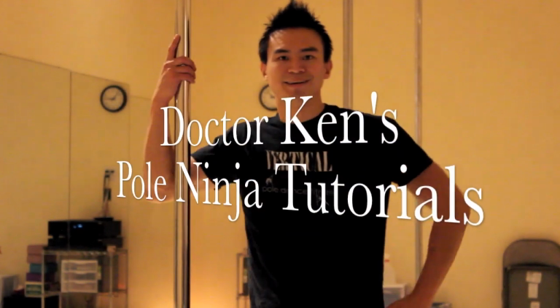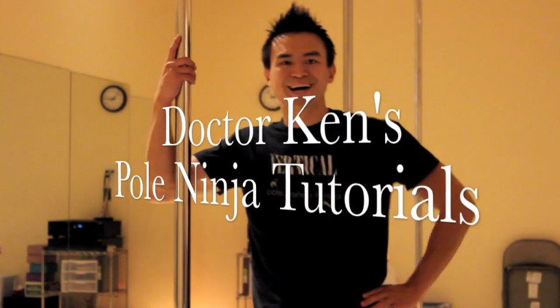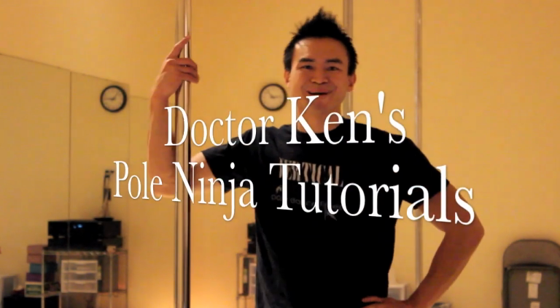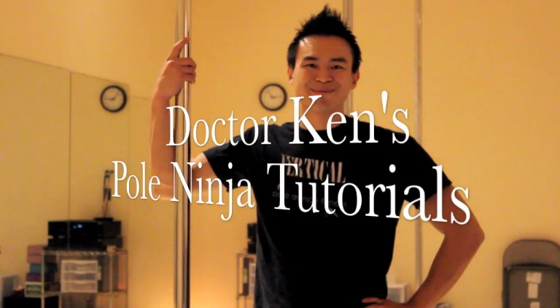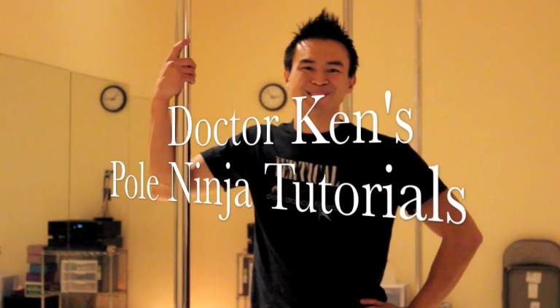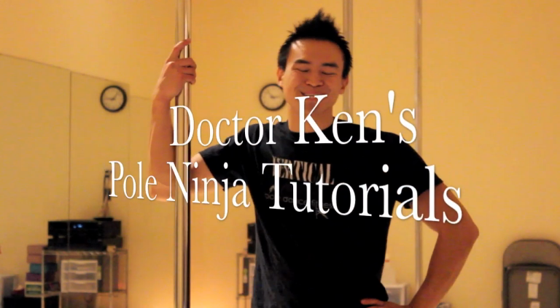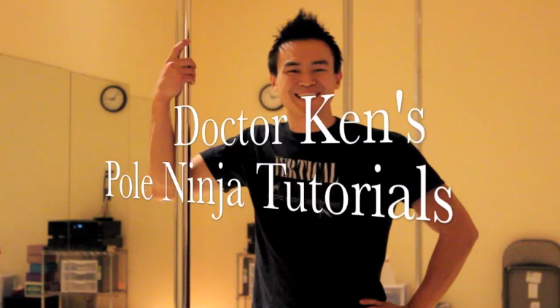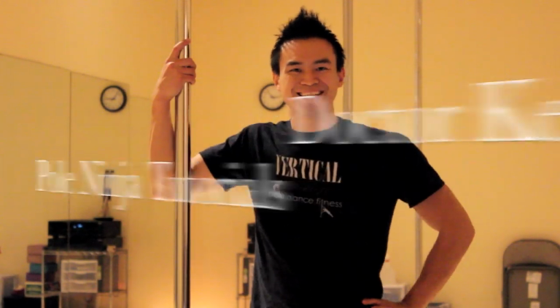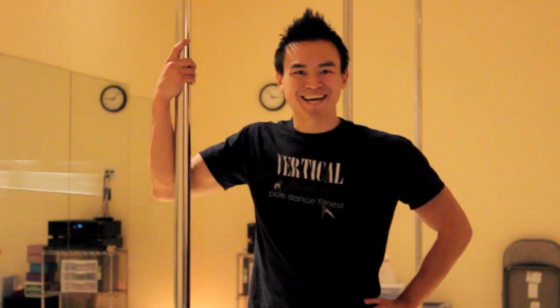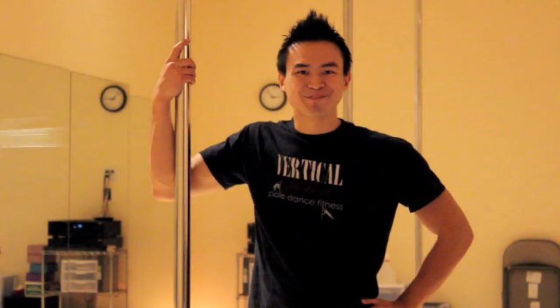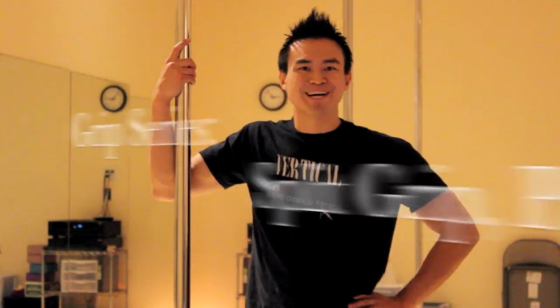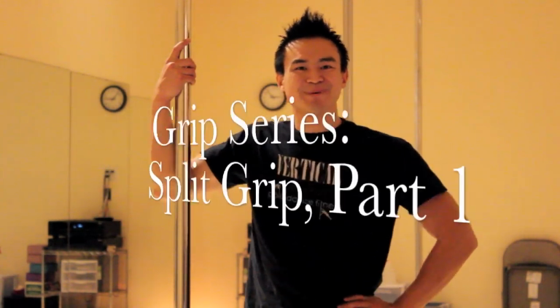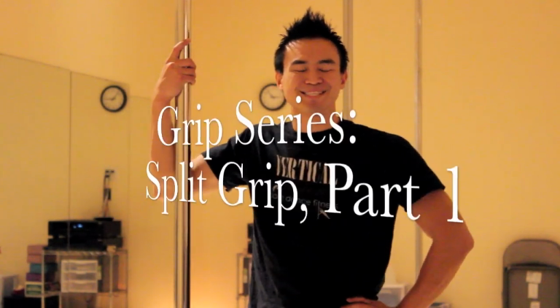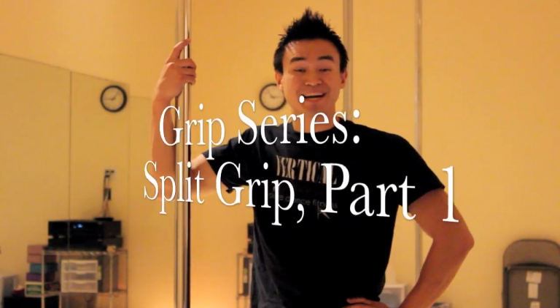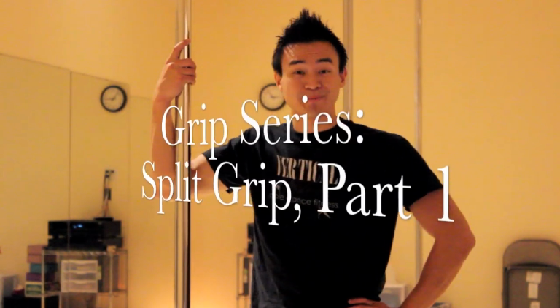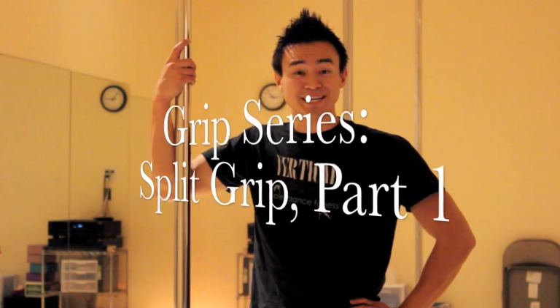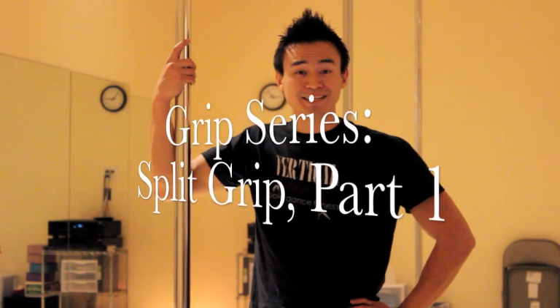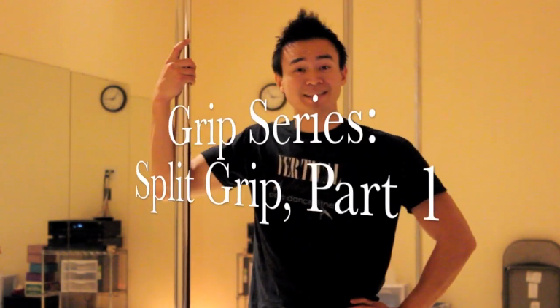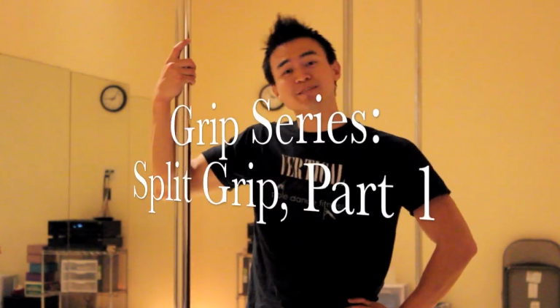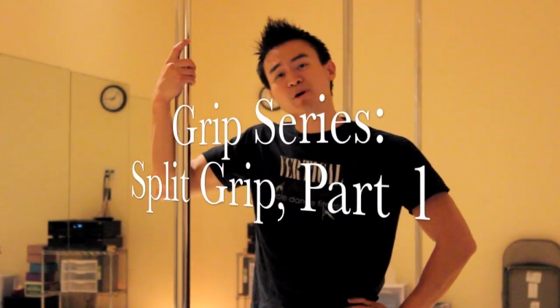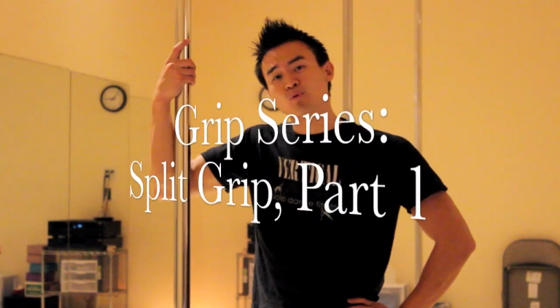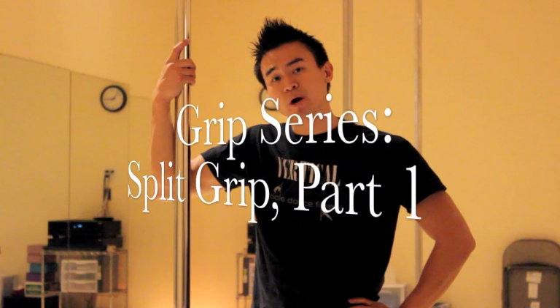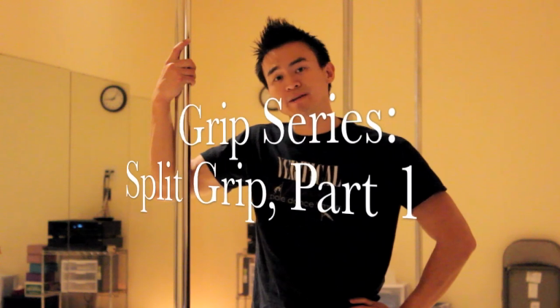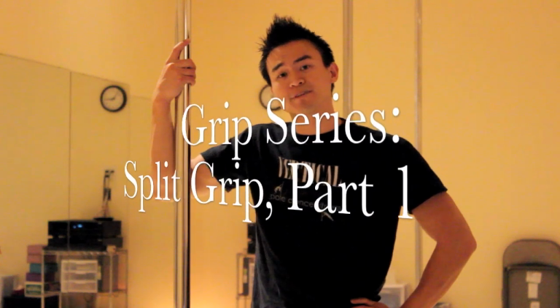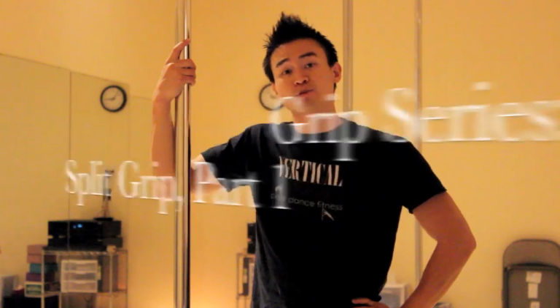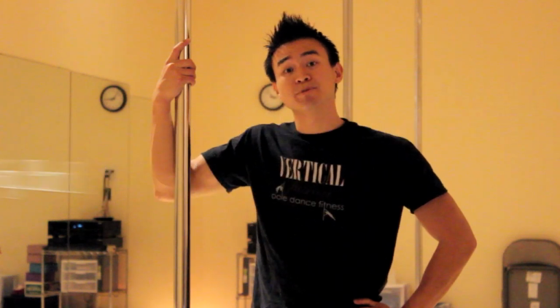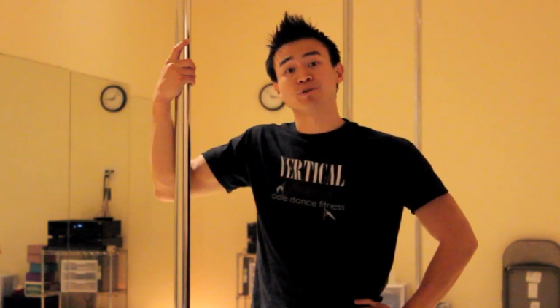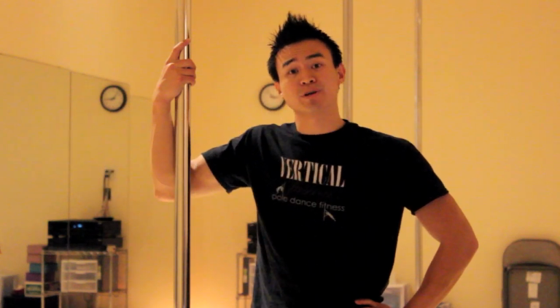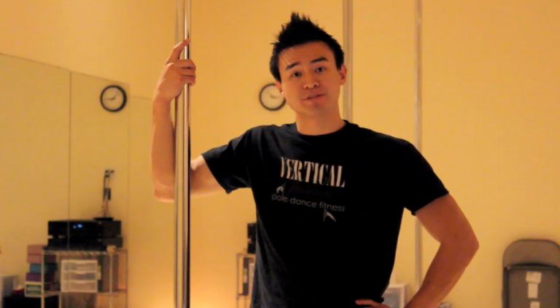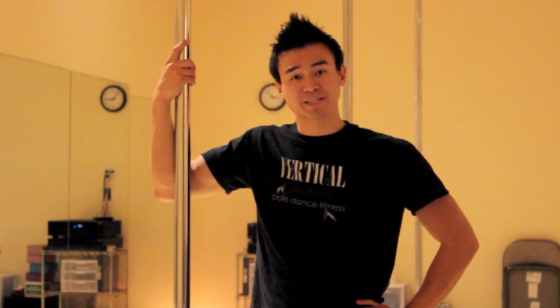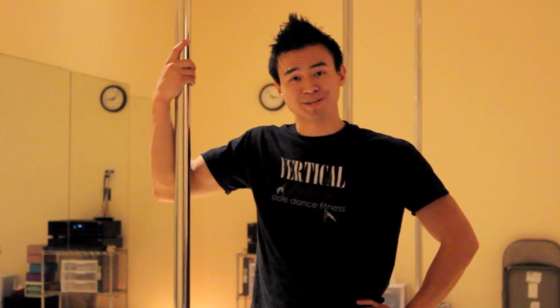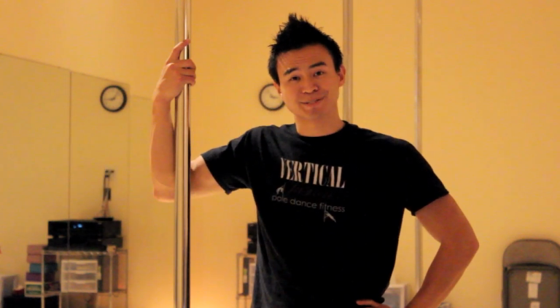Hi, my name is Dr. Kenneth Kao at Vital Balance Chiropractic, and this is part one of the grip tutorial series.